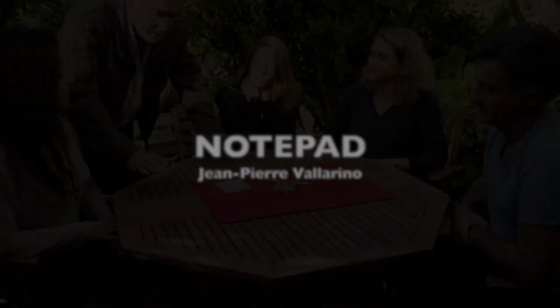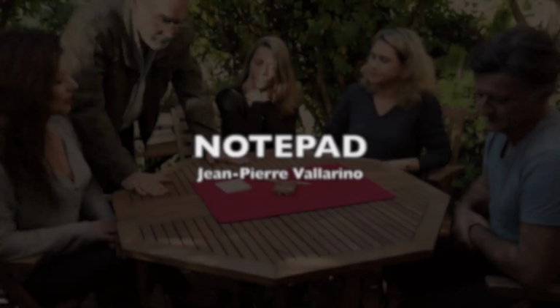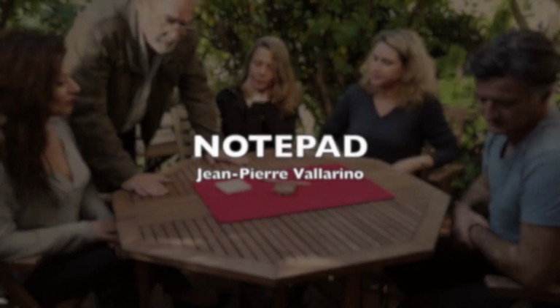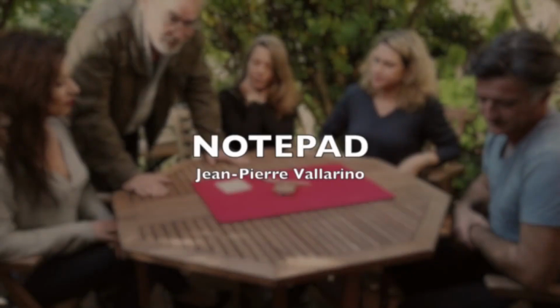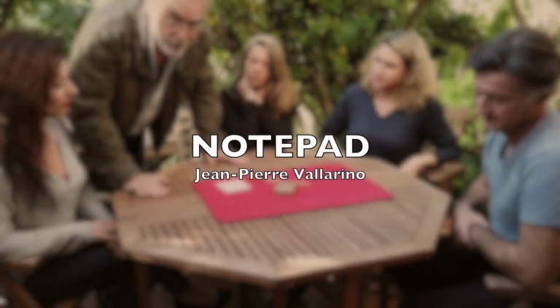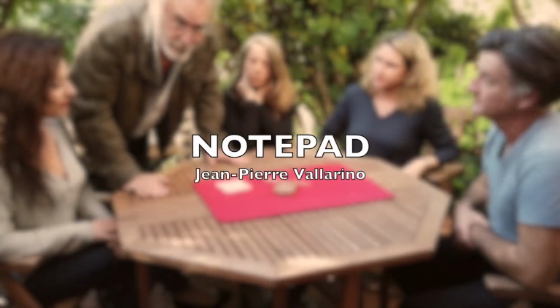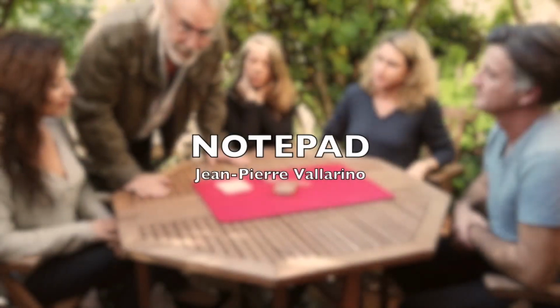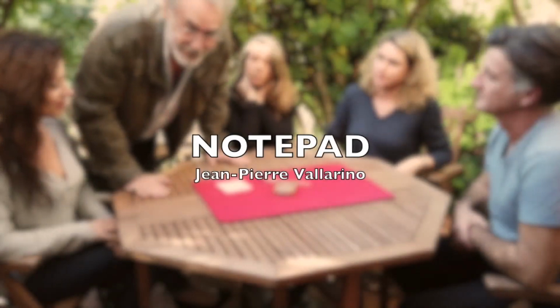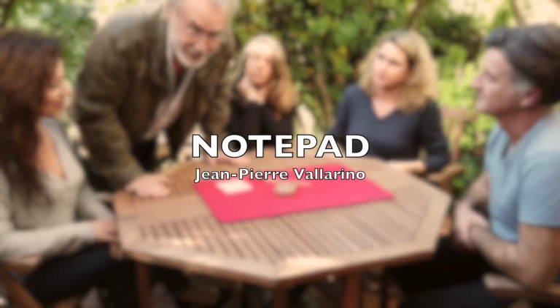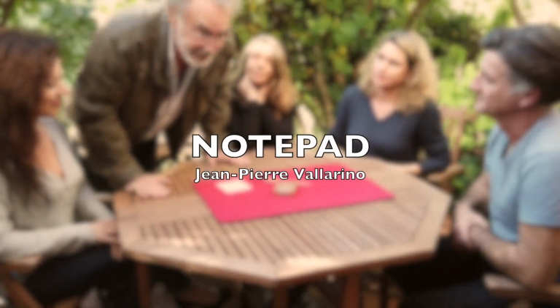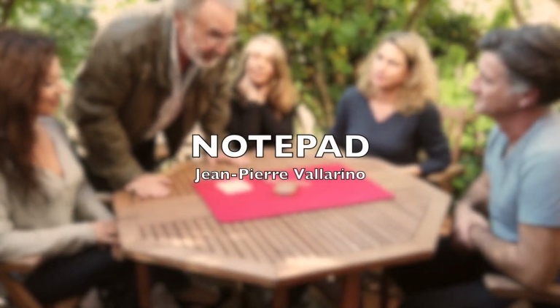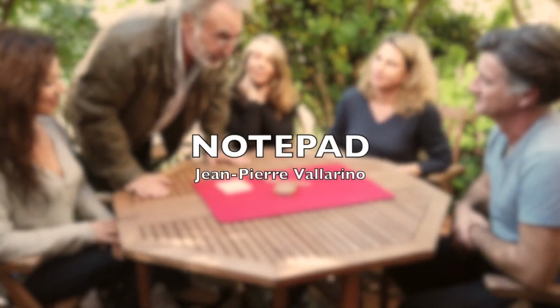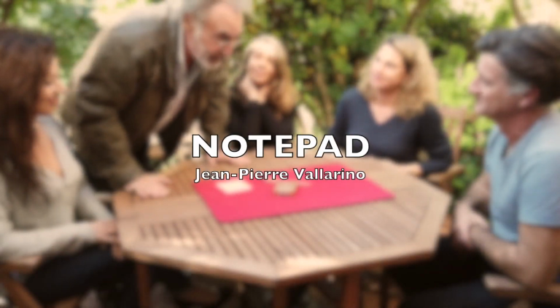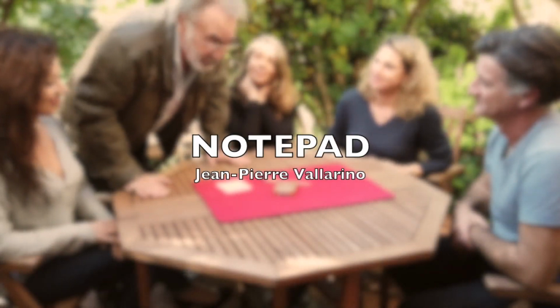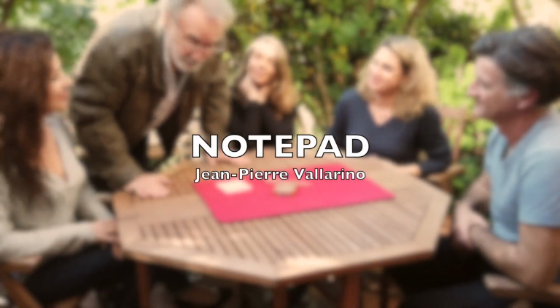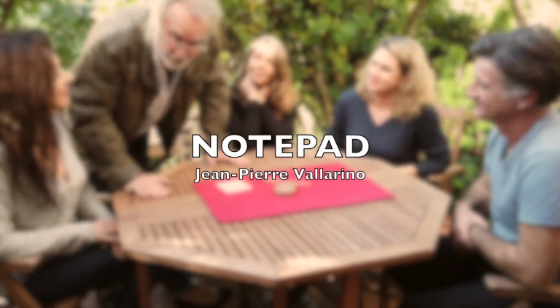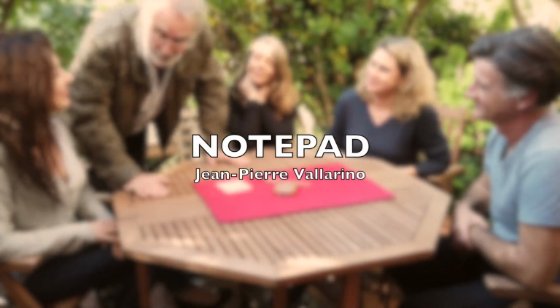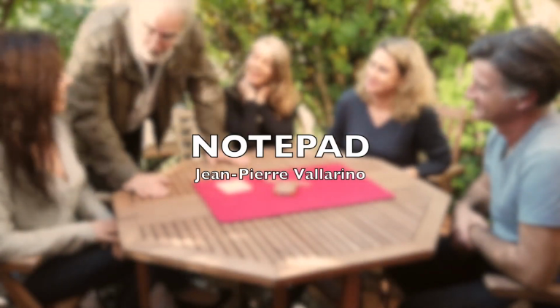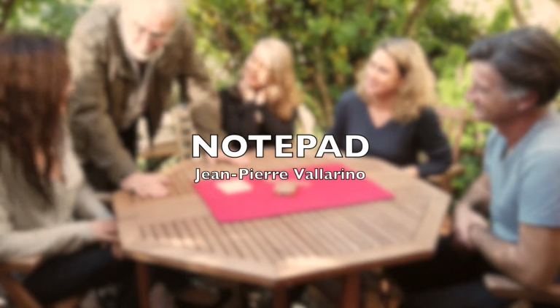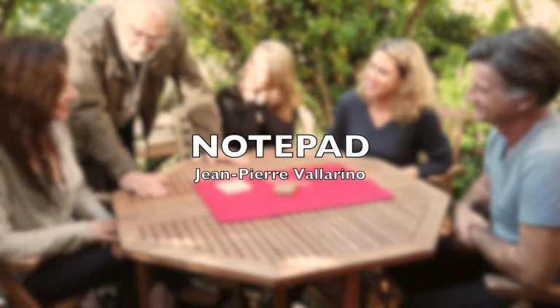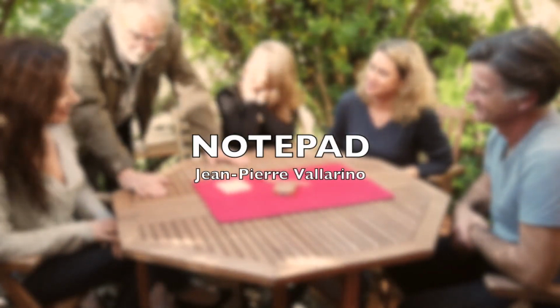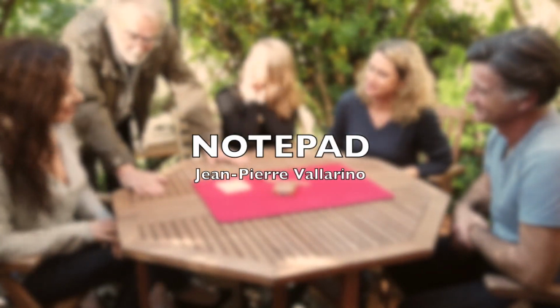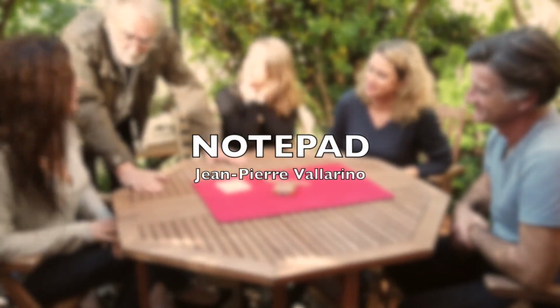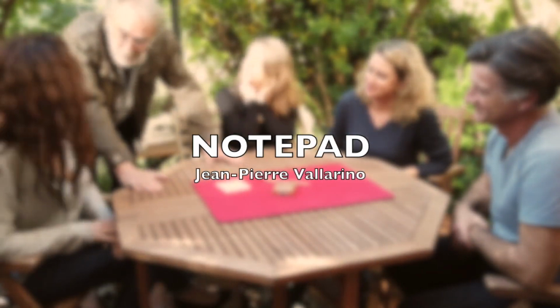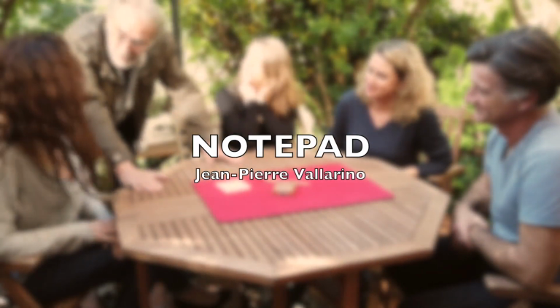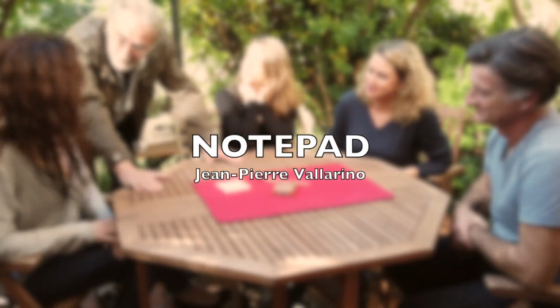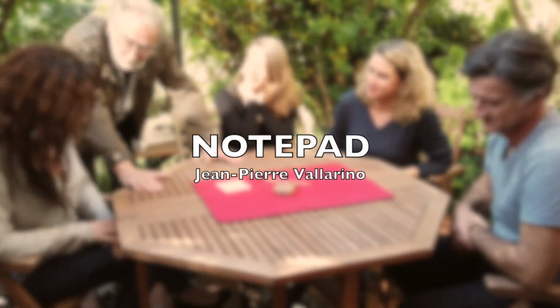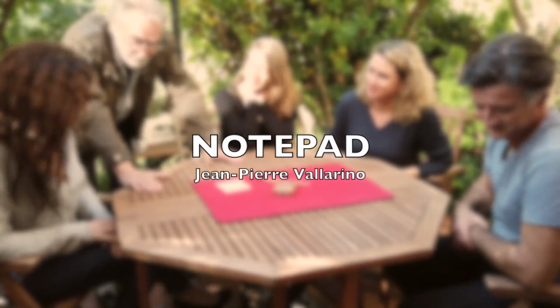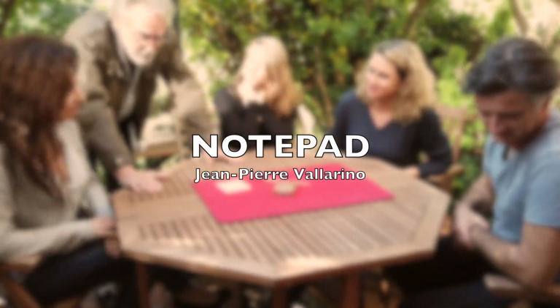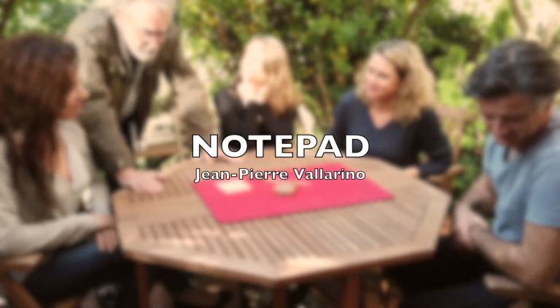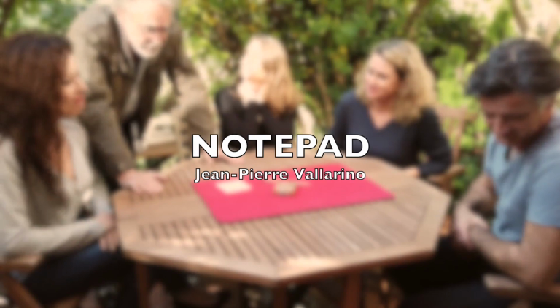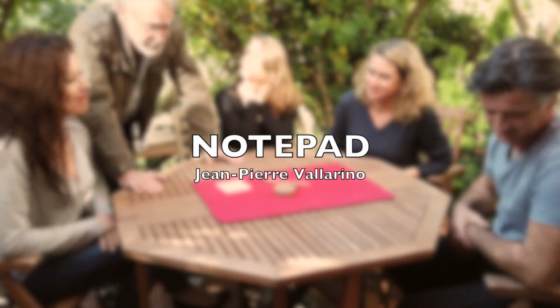Hello everyone, everything okay for you? I'll be right. Perfect.